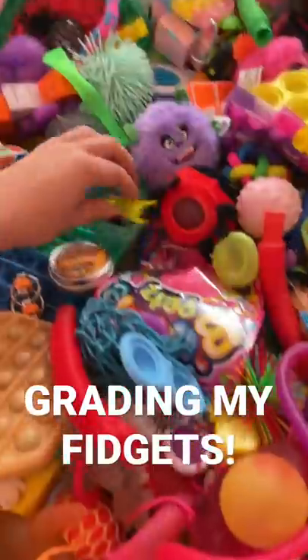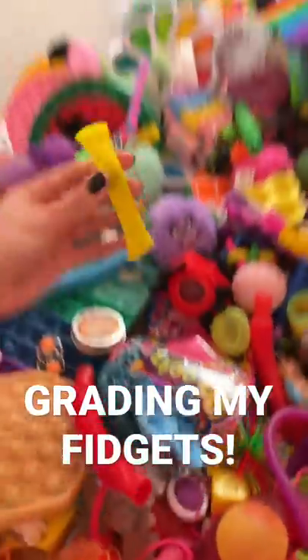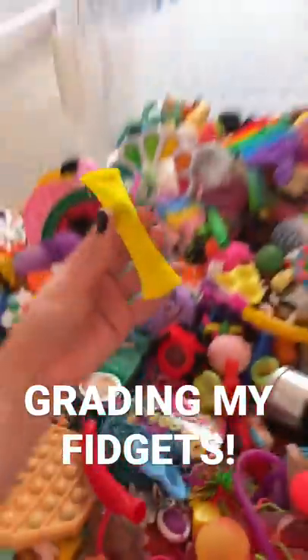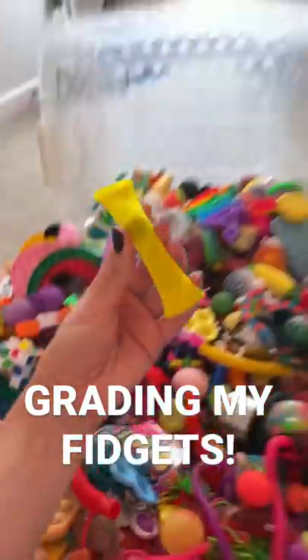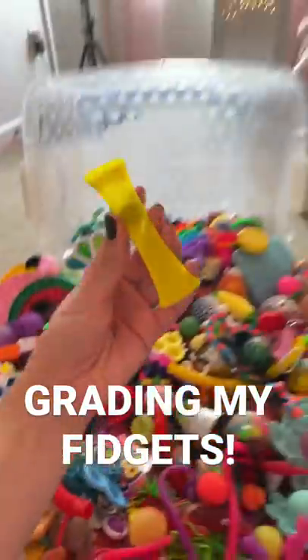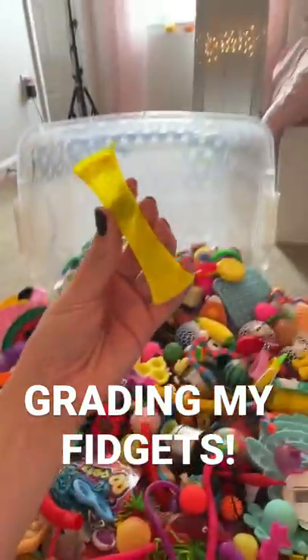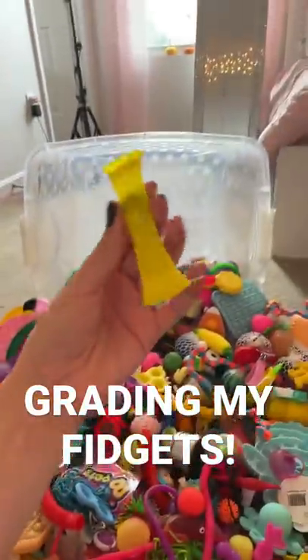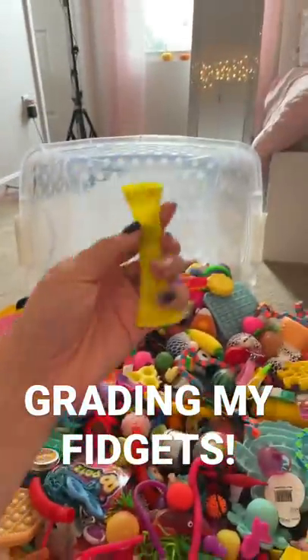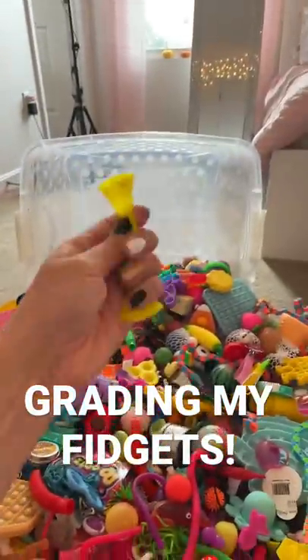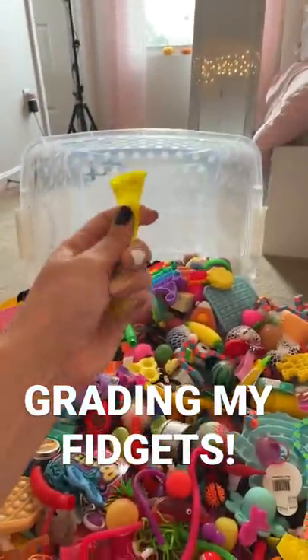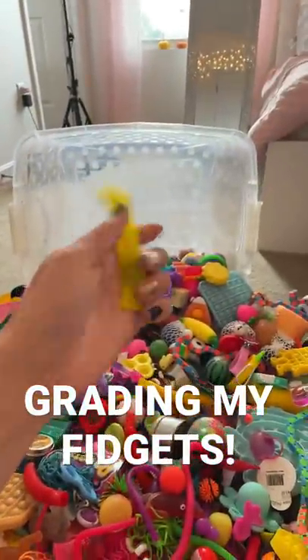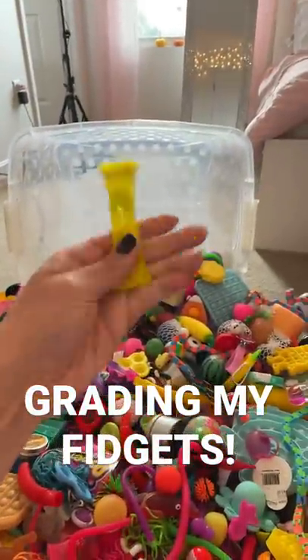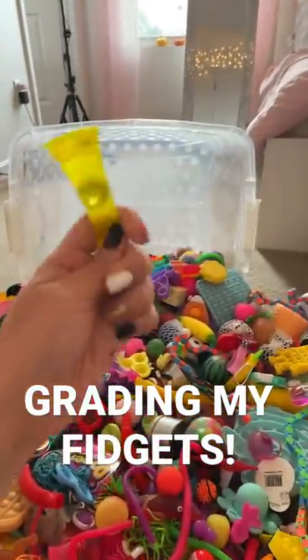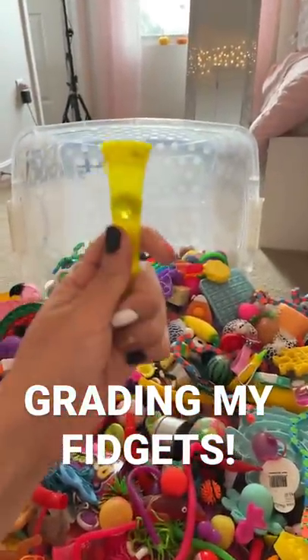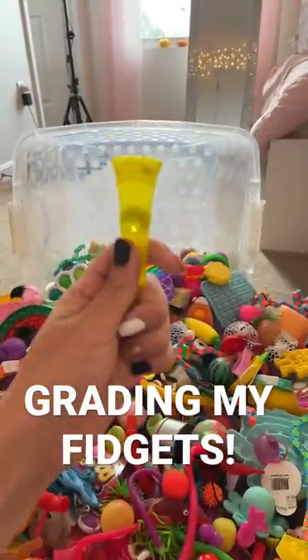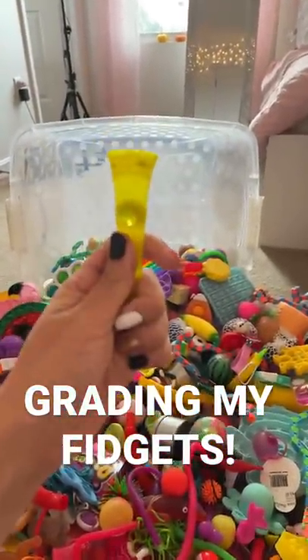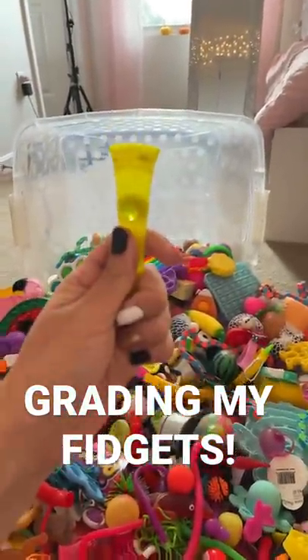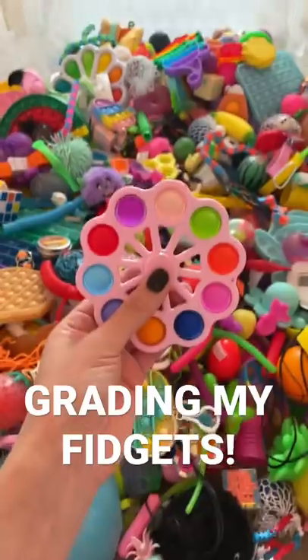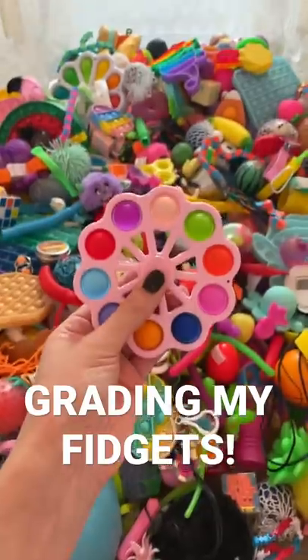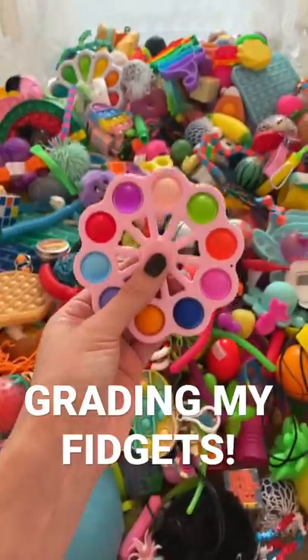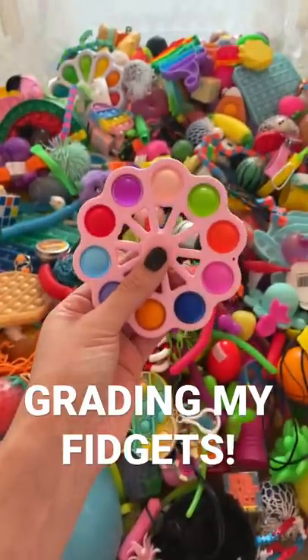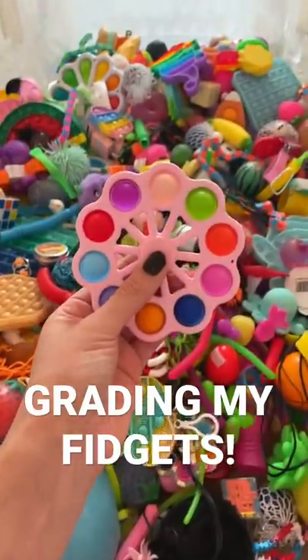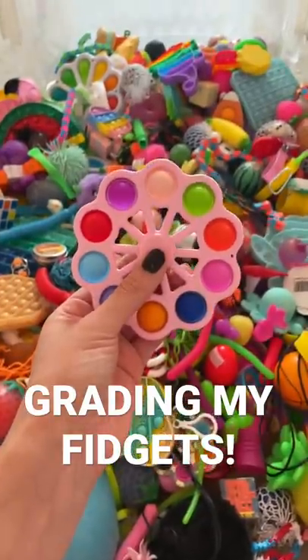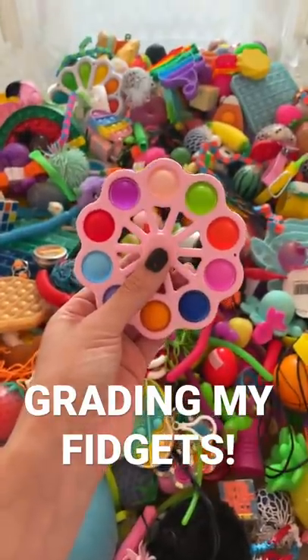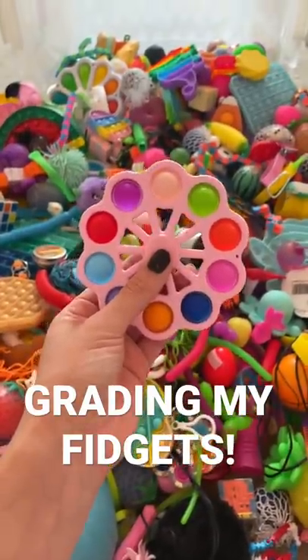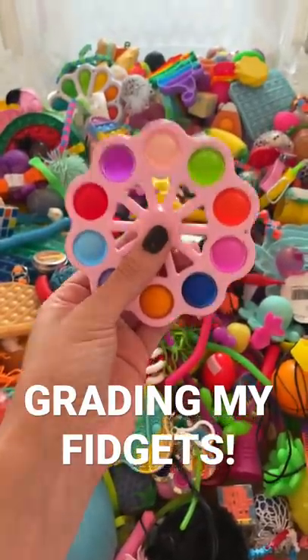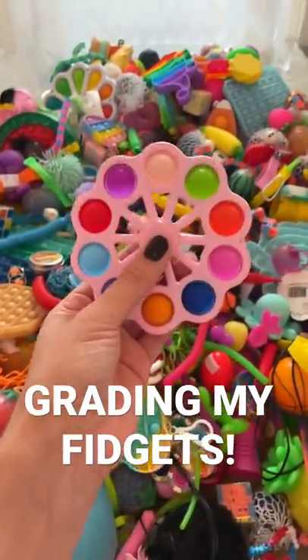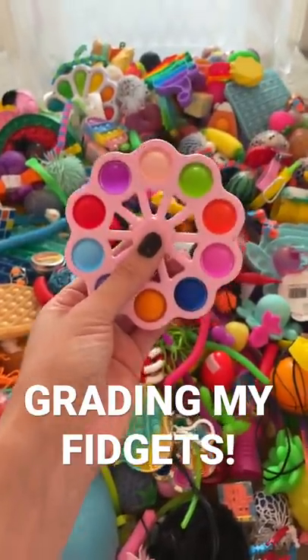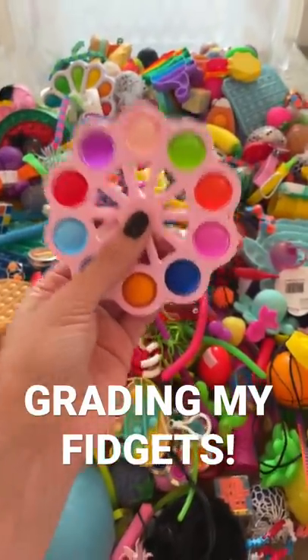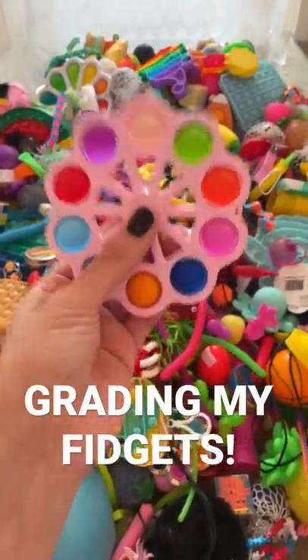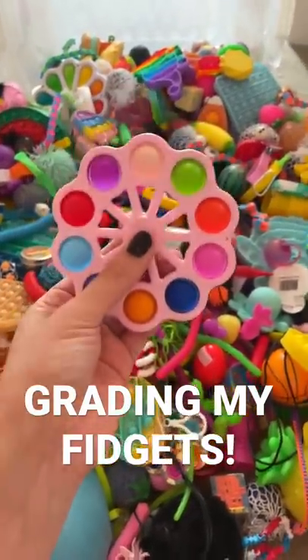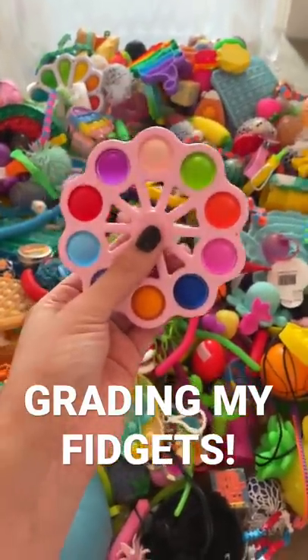We're going to start off with this yellow marble mesh. I'm going to give it a C minus. This pink poppet fidget spinner definitely gets an A plus.